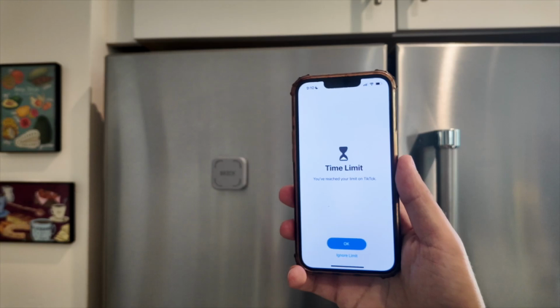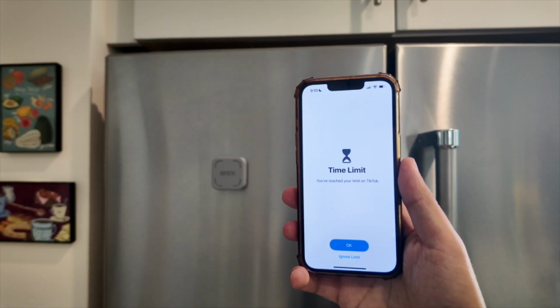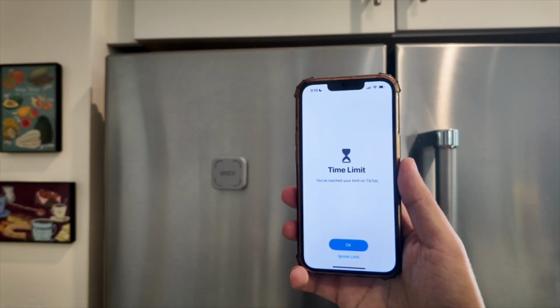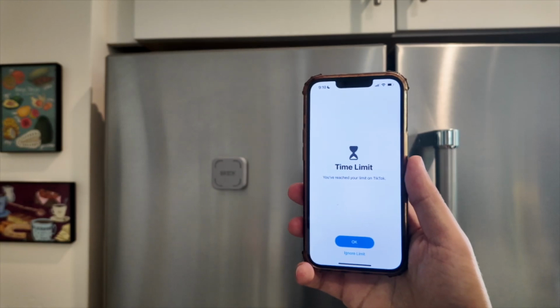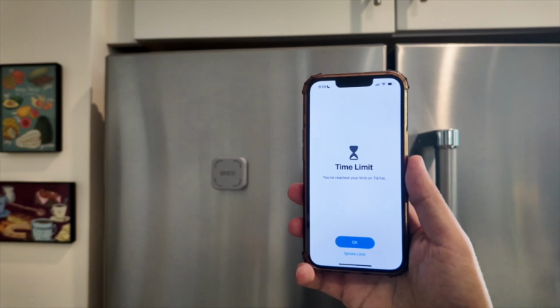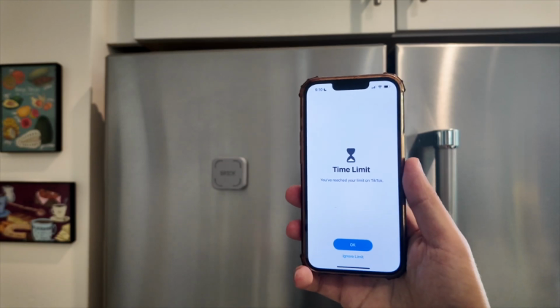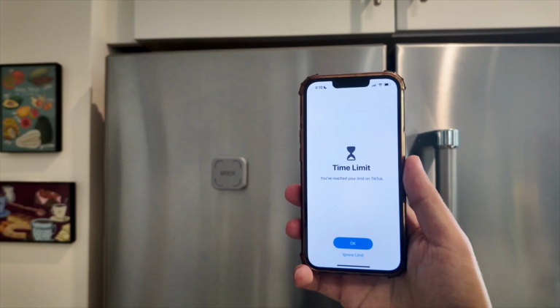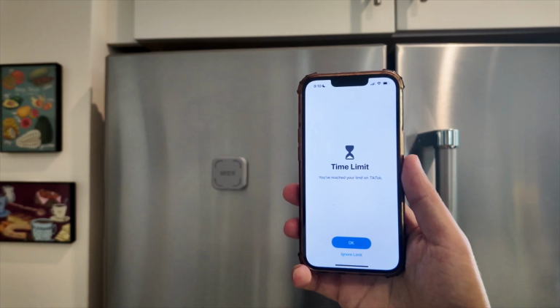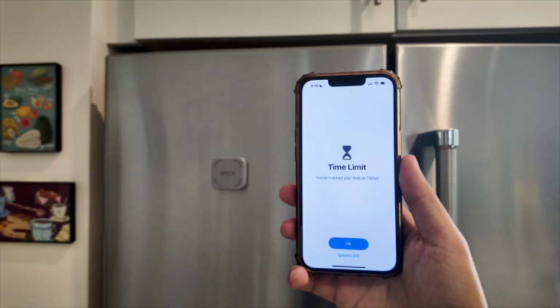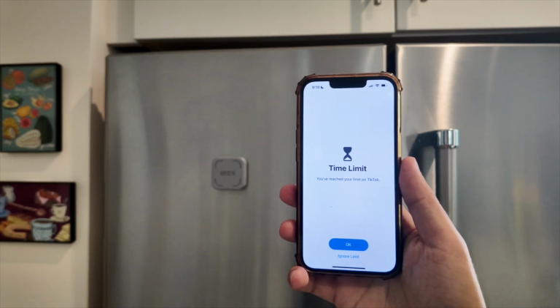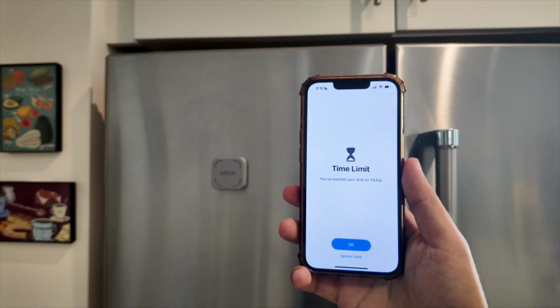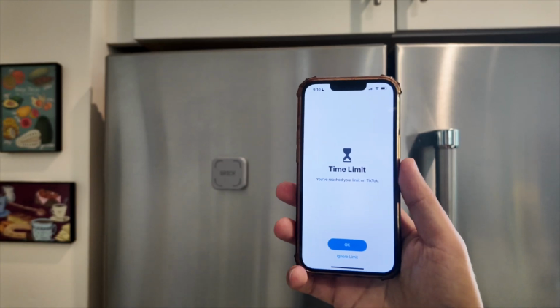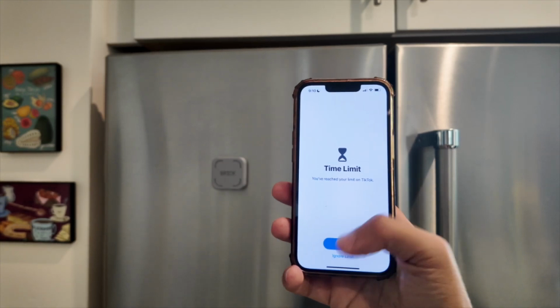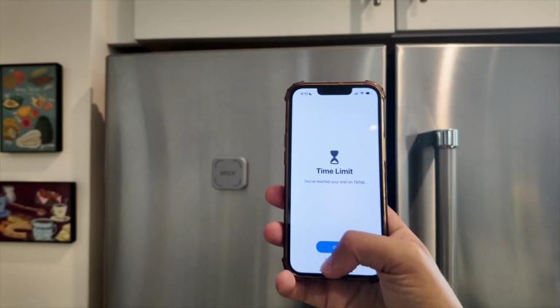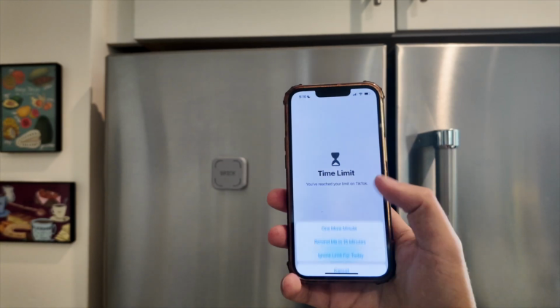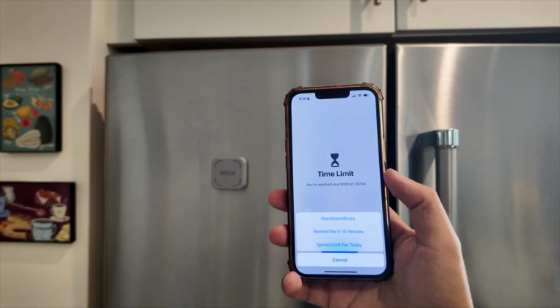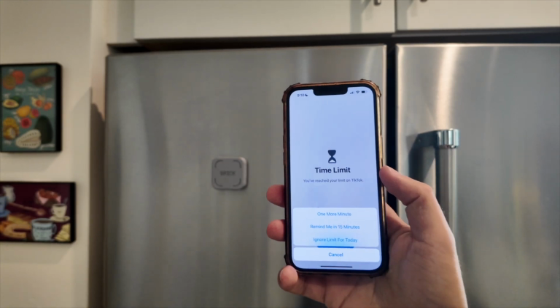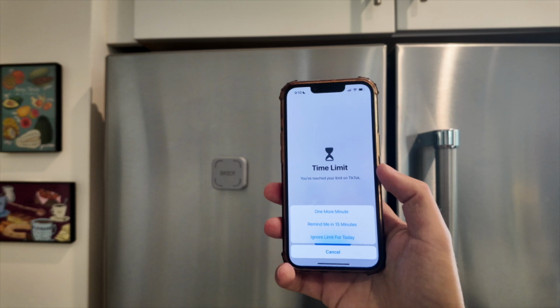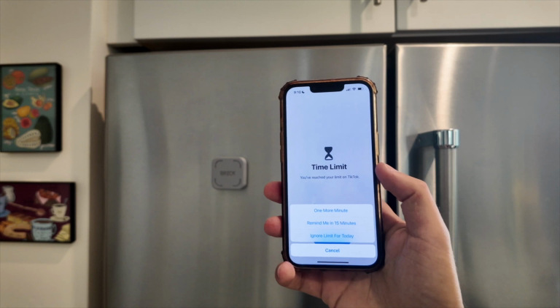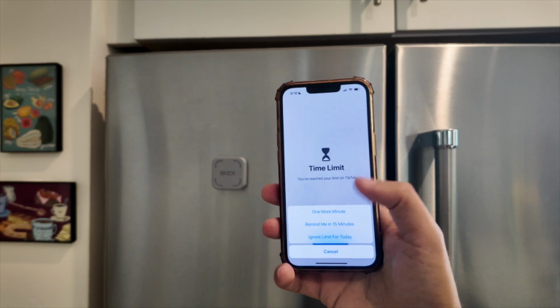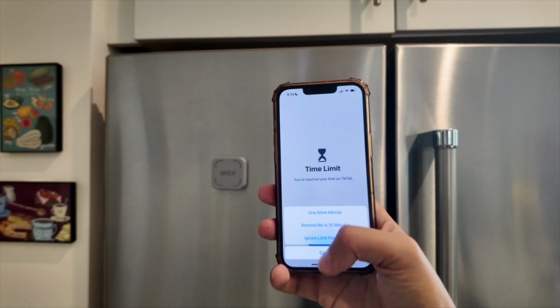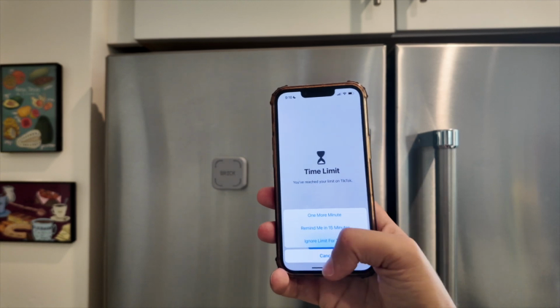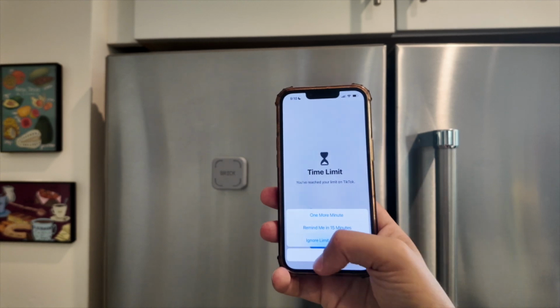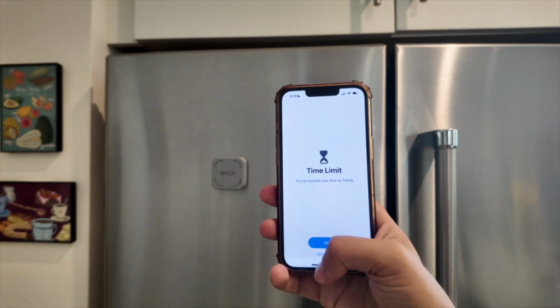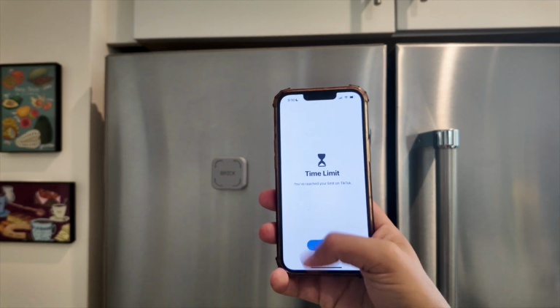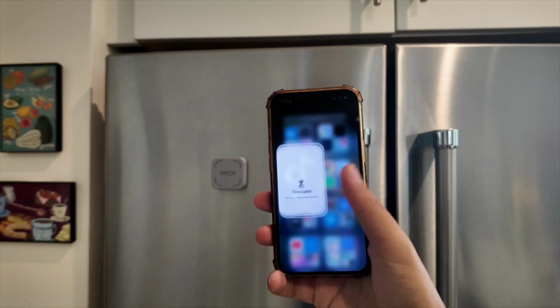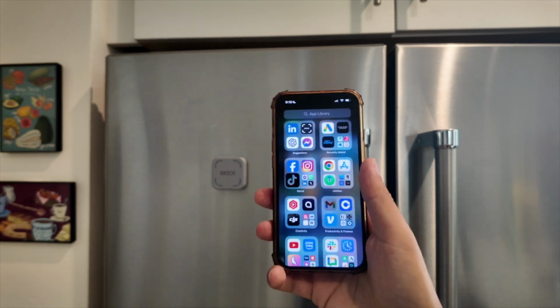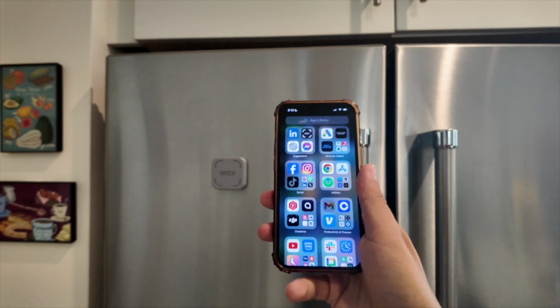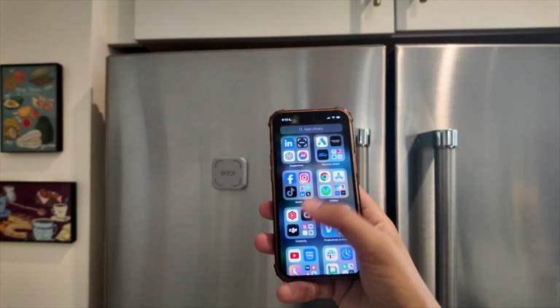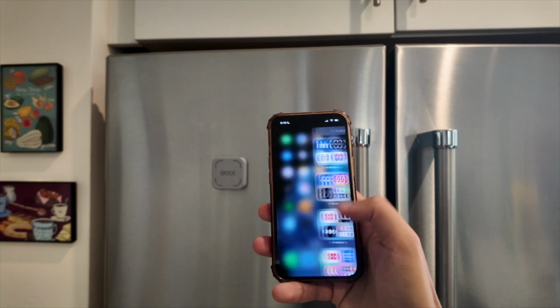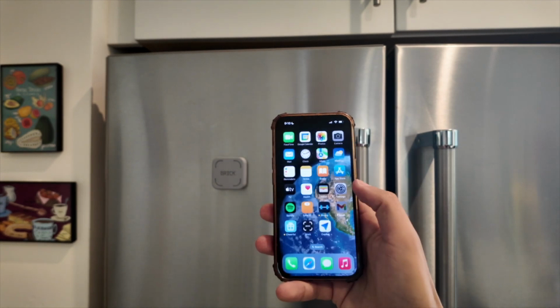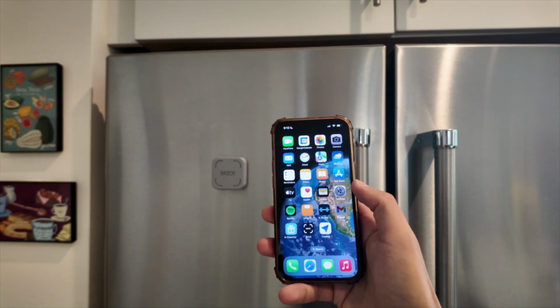For years, I tried to use the time limit feature on my iPhone, but then I would hit ignore, 'remind me in 15 minutes,' and I would just keep using the app over and over again.